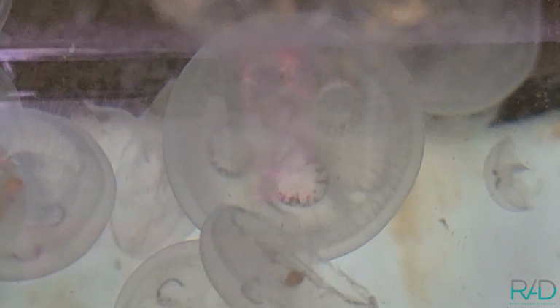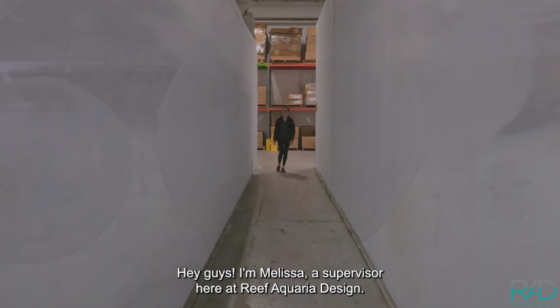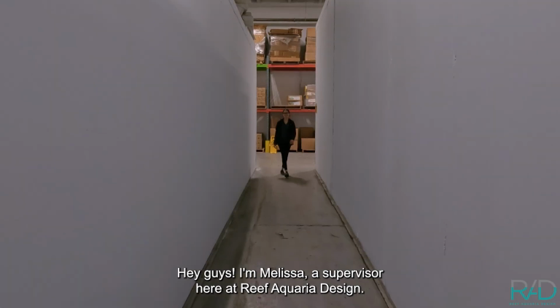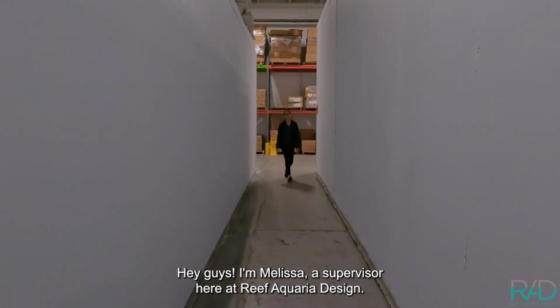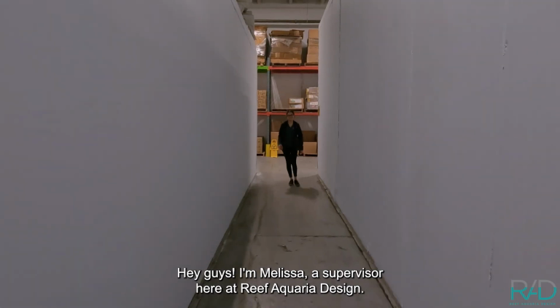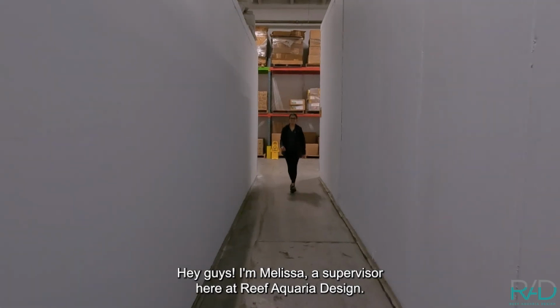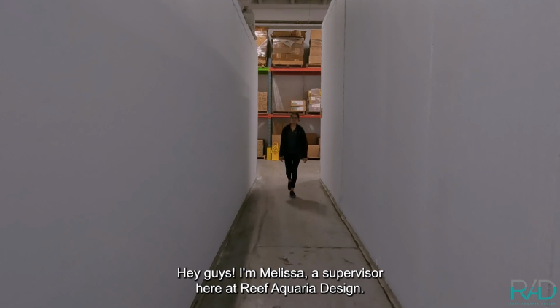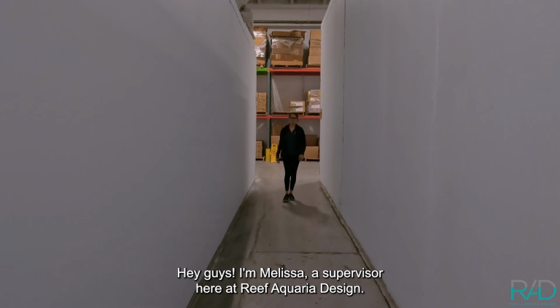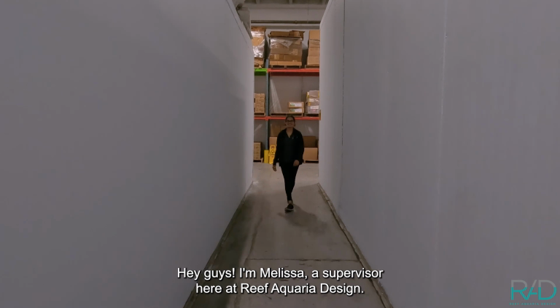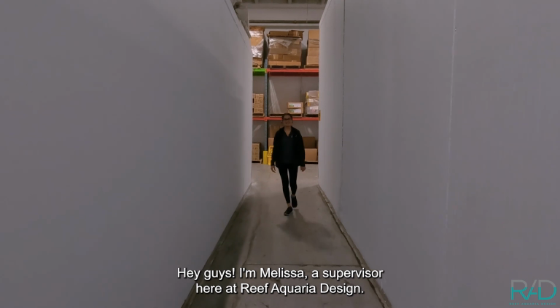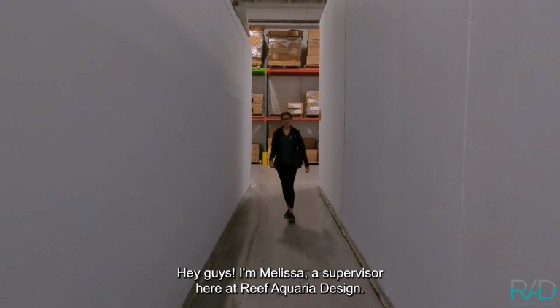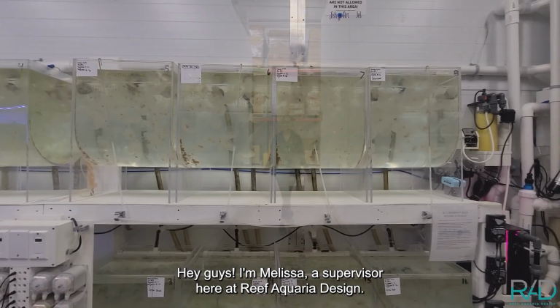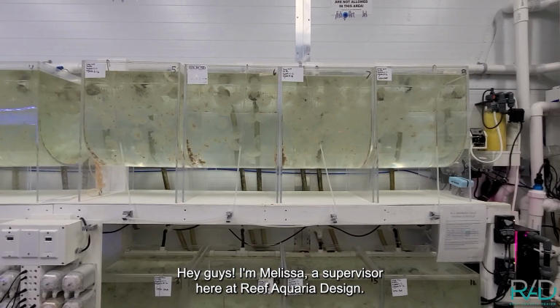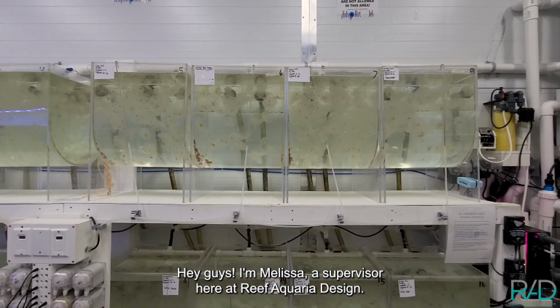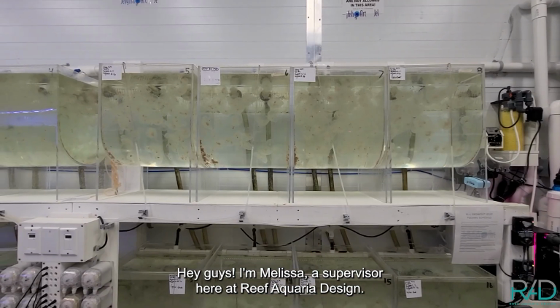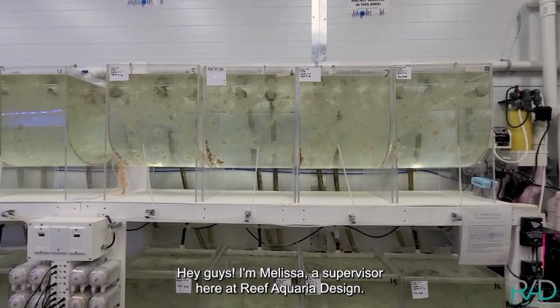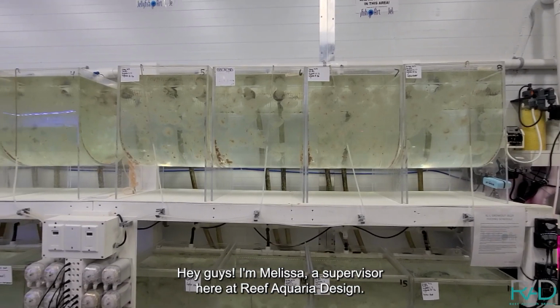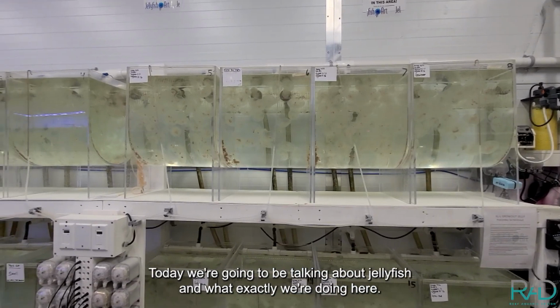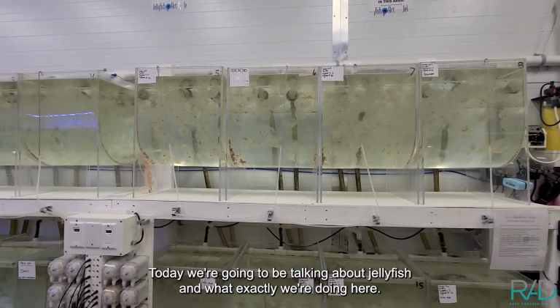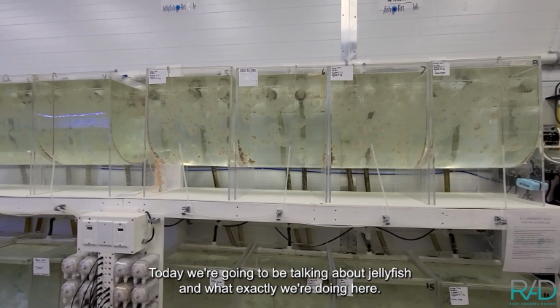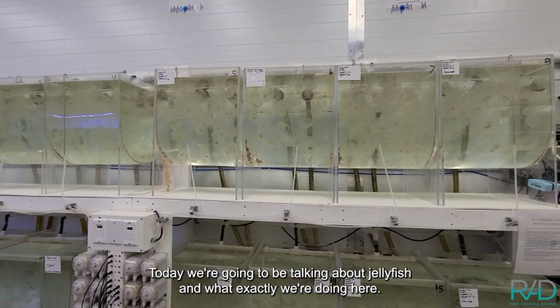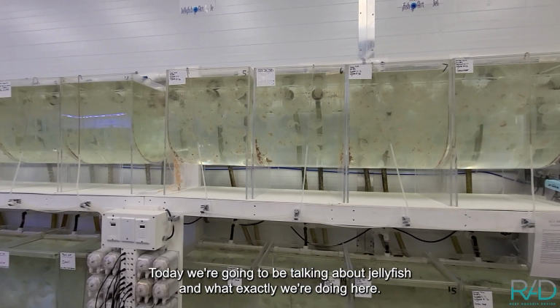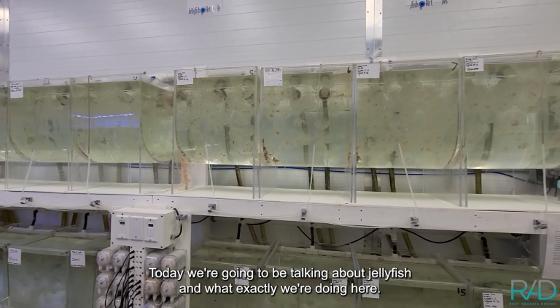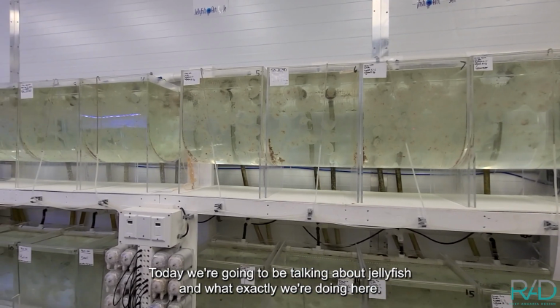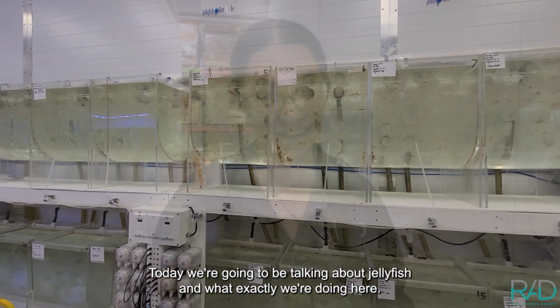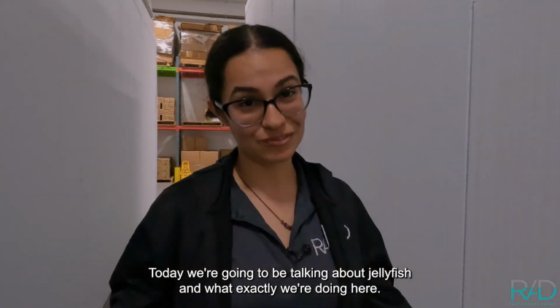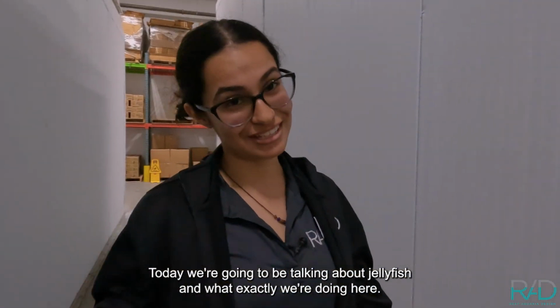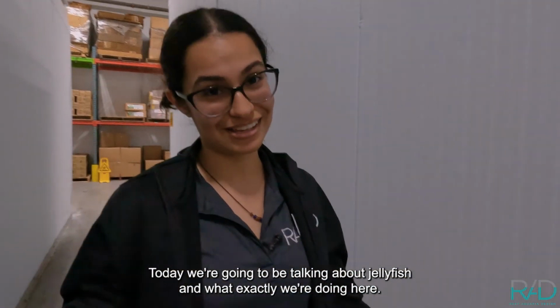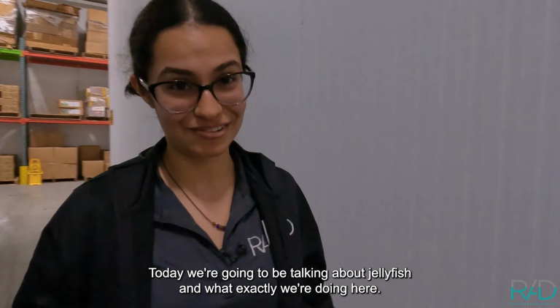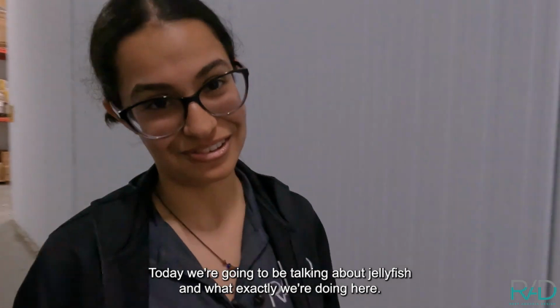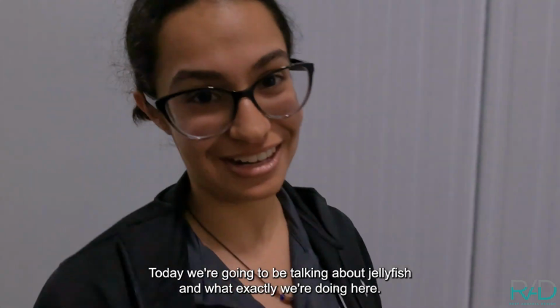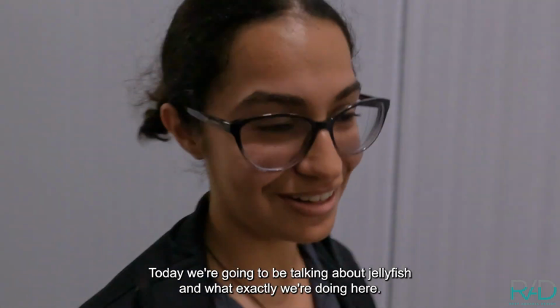Hey guys, I'm Melissa. I'm a supervisor here at Reef Aquarius Design. Today we're going to be talking about jellyfish and what exactly we're doing here.